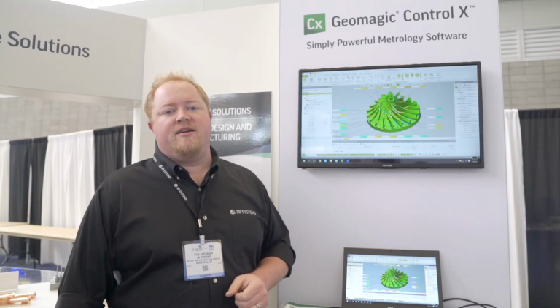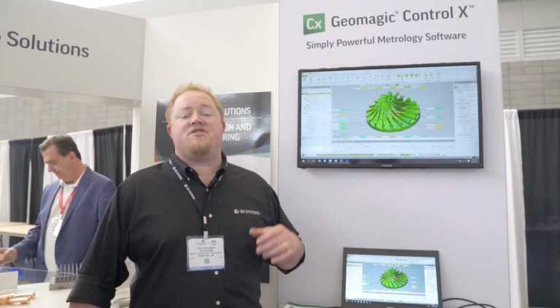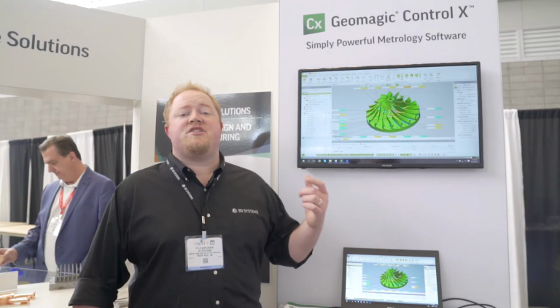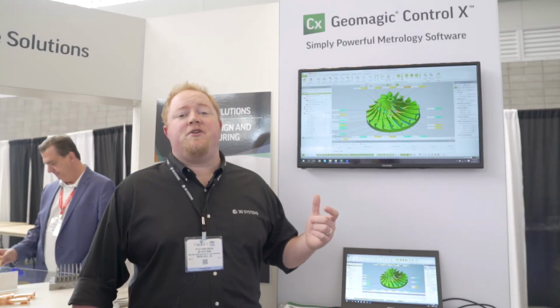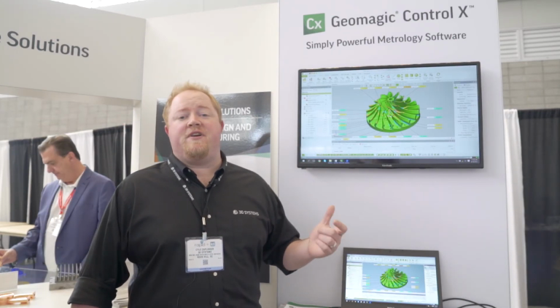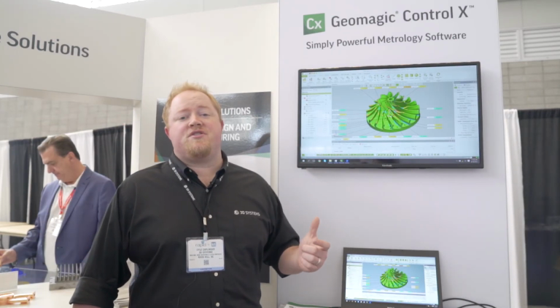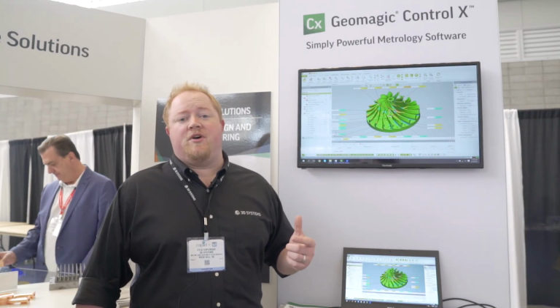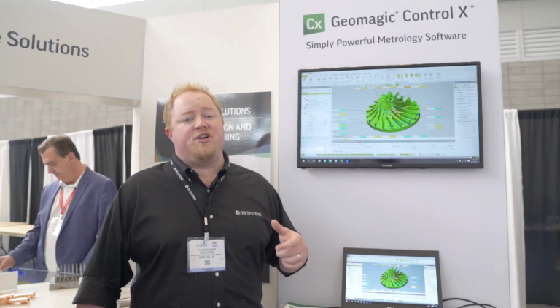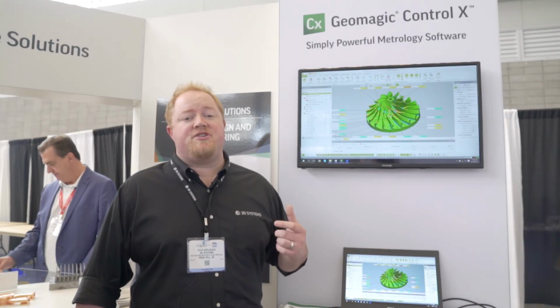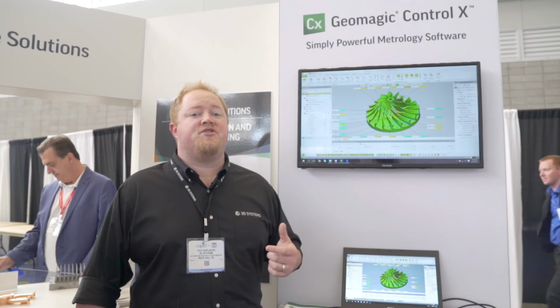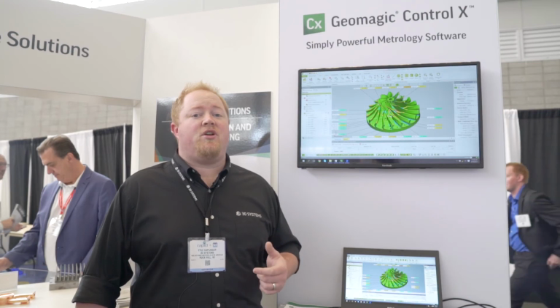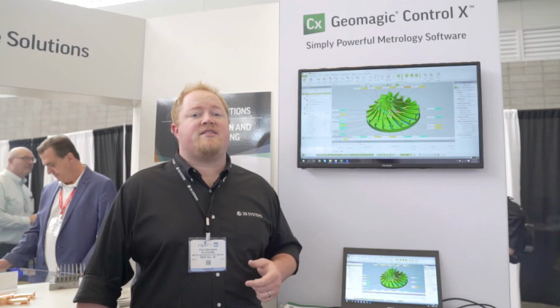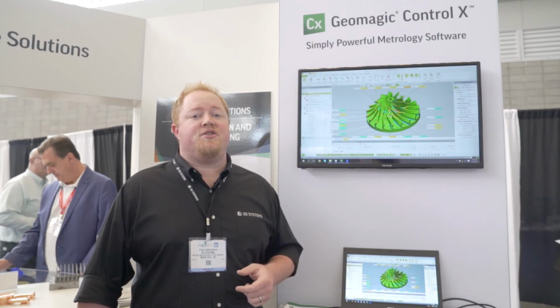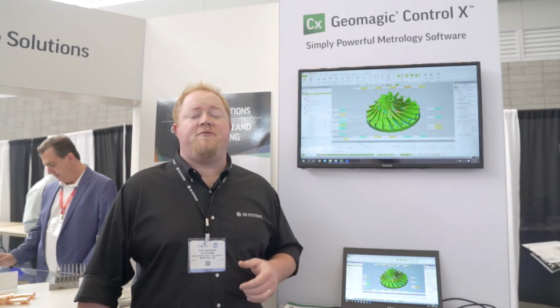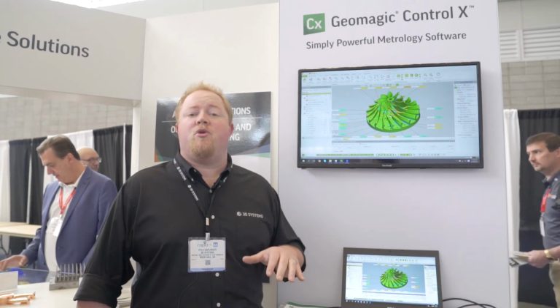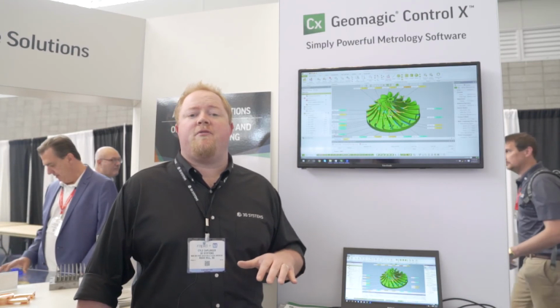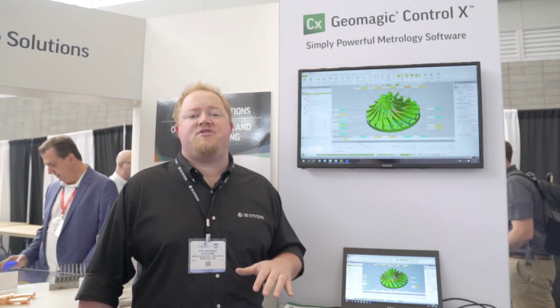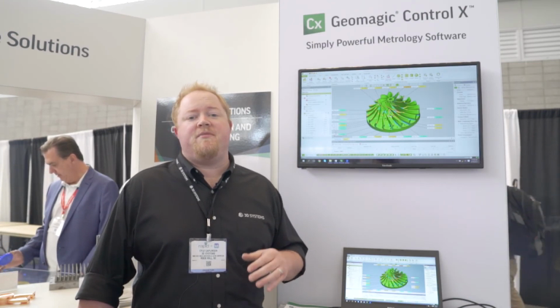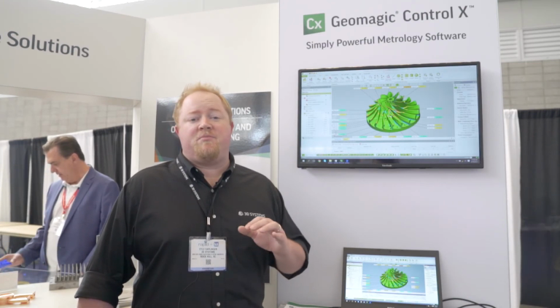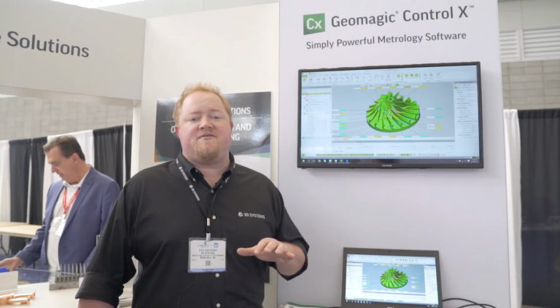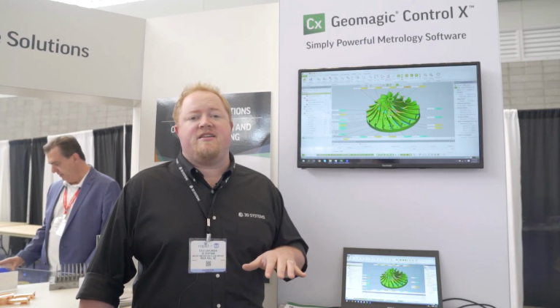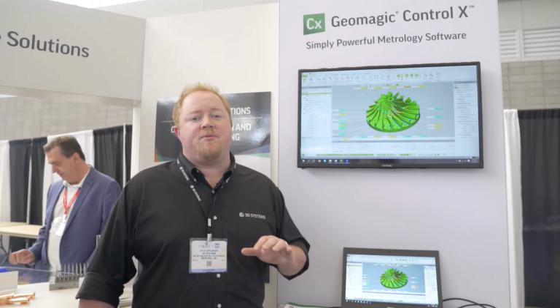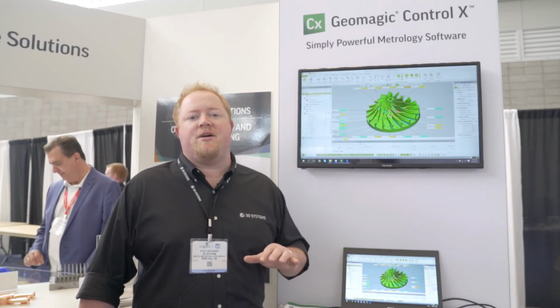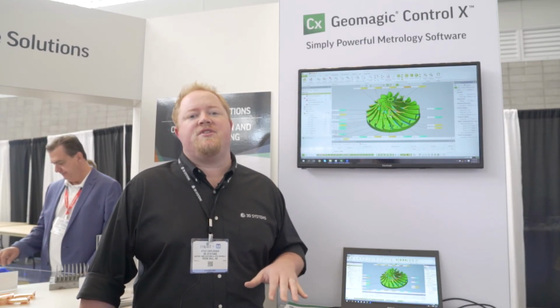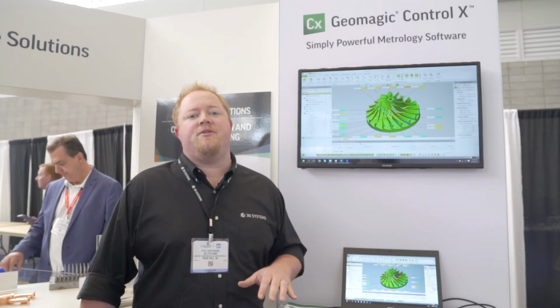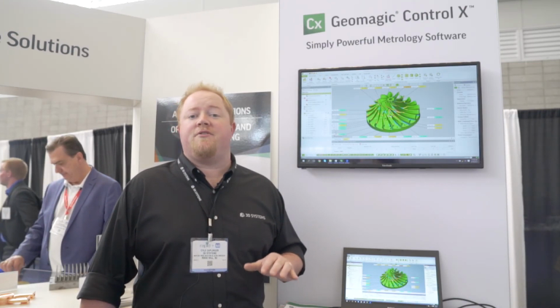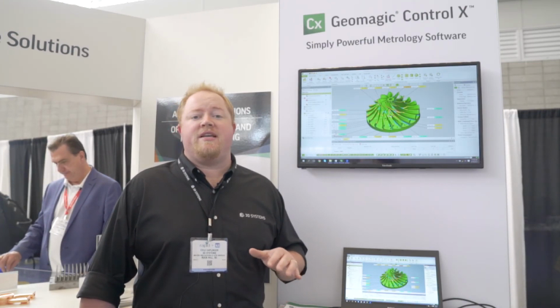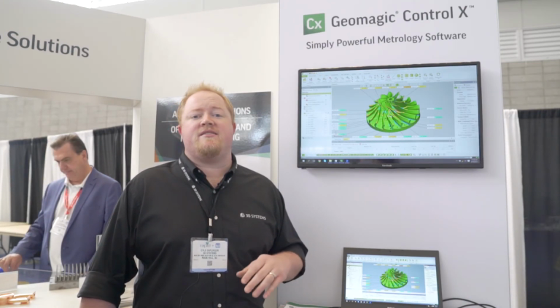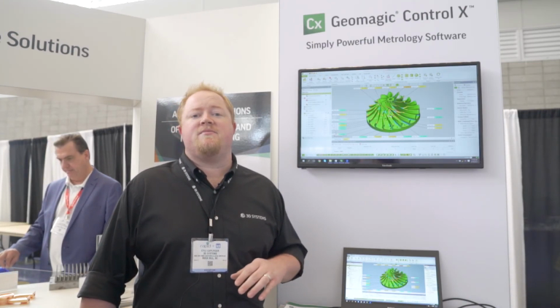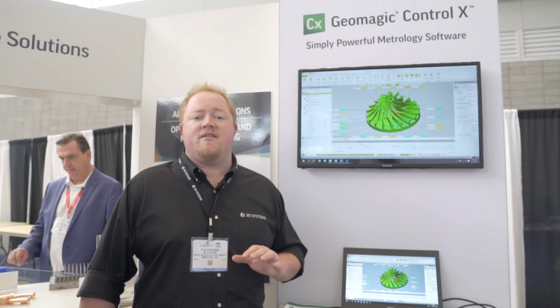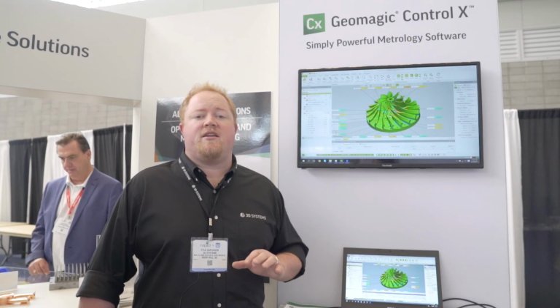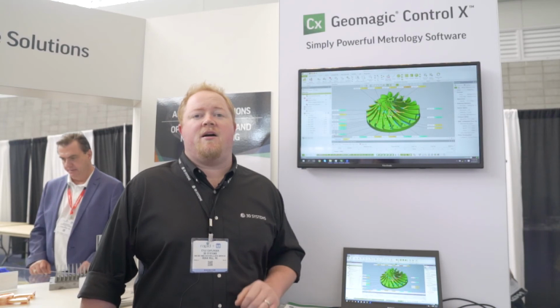This is just a few features of what Geomagic Control X can do. For more information, please visit www.3dsystems.com.